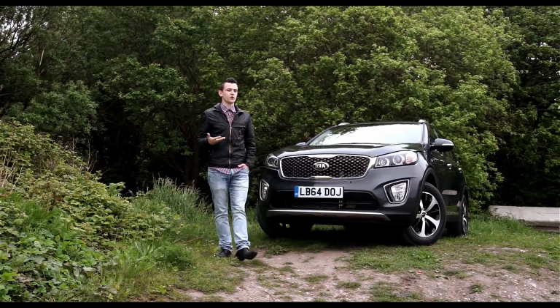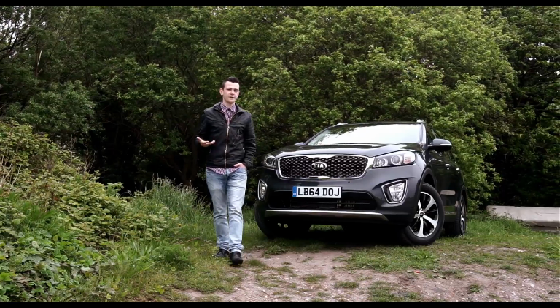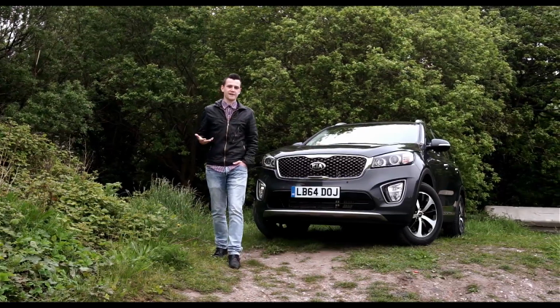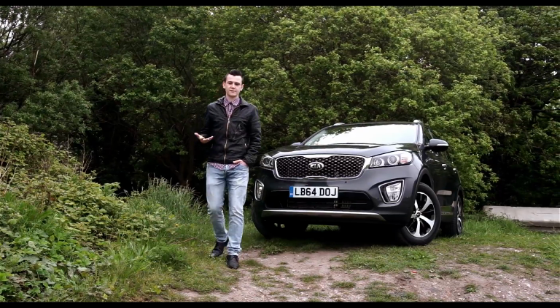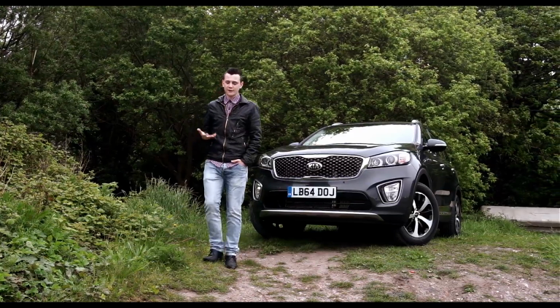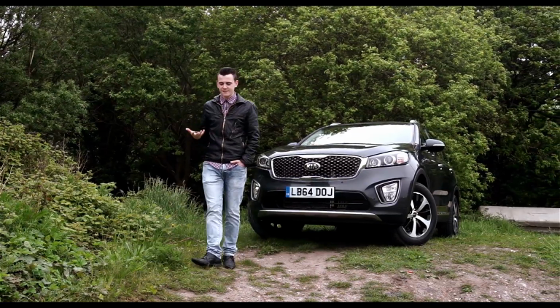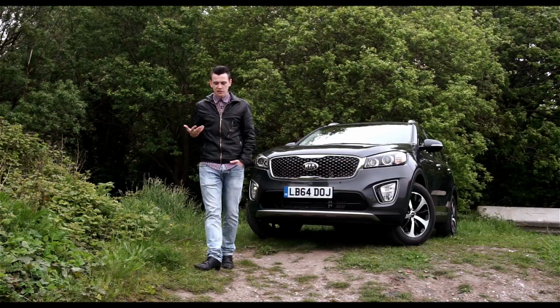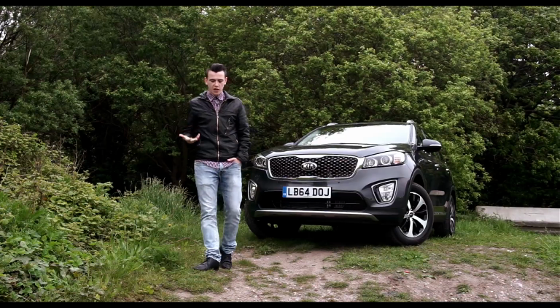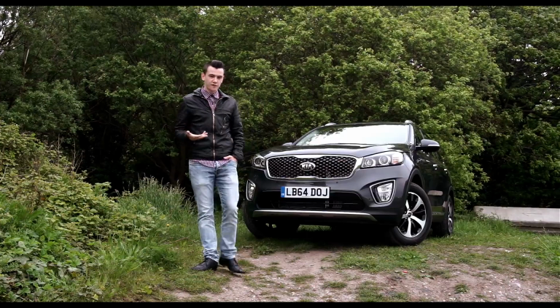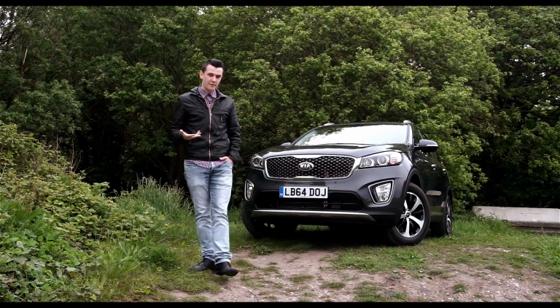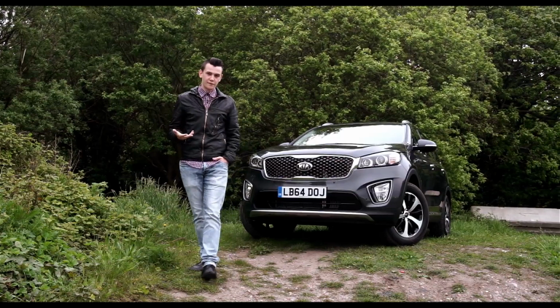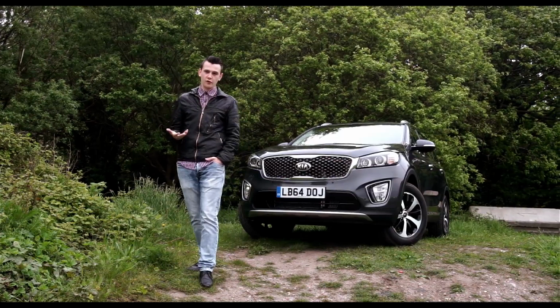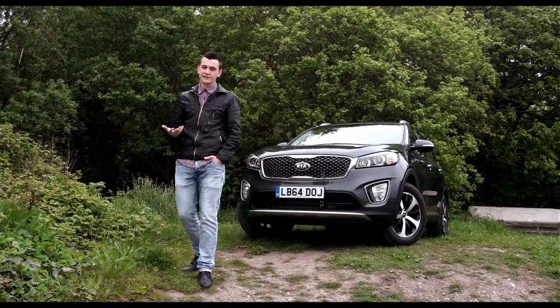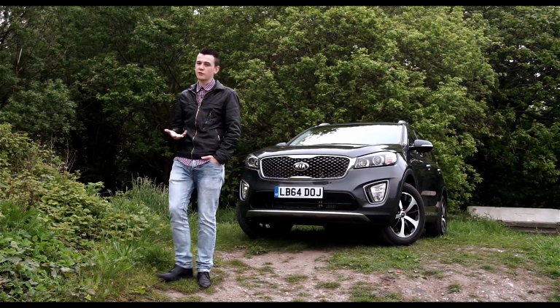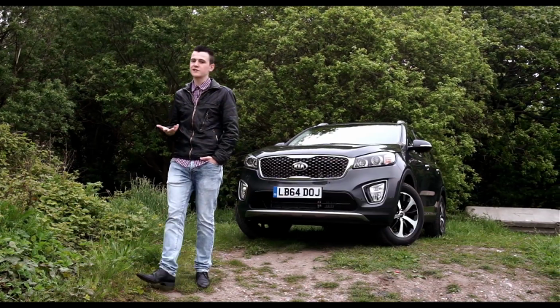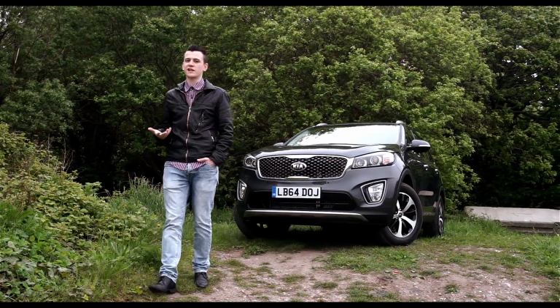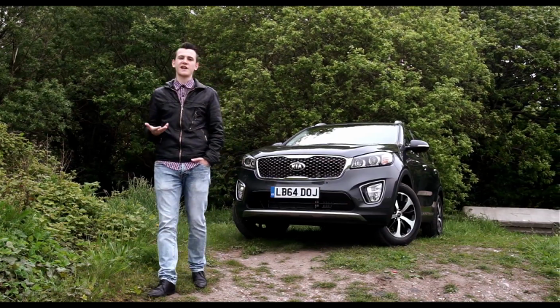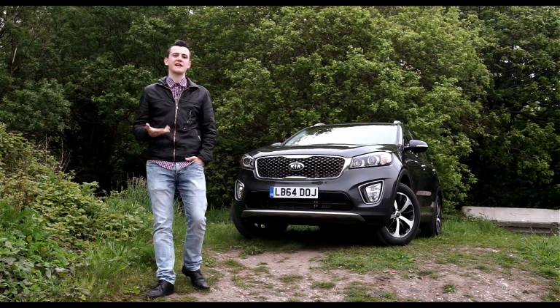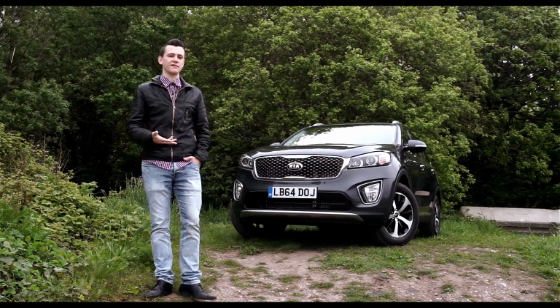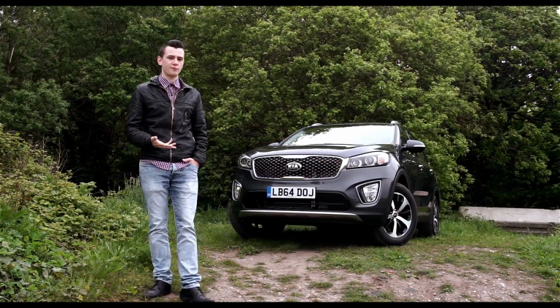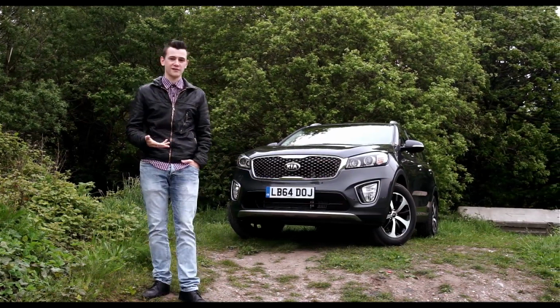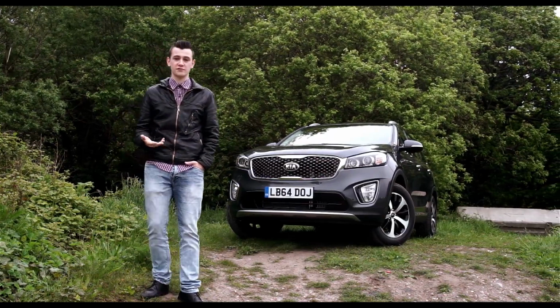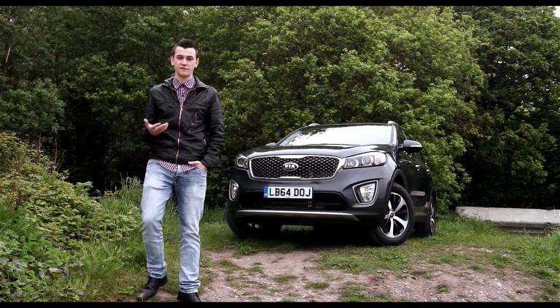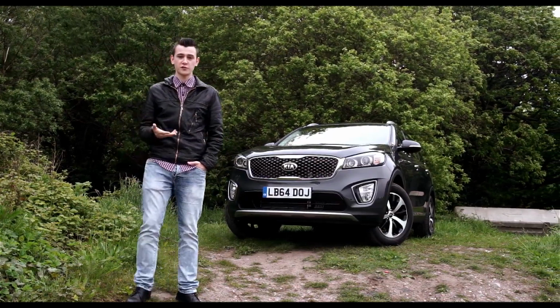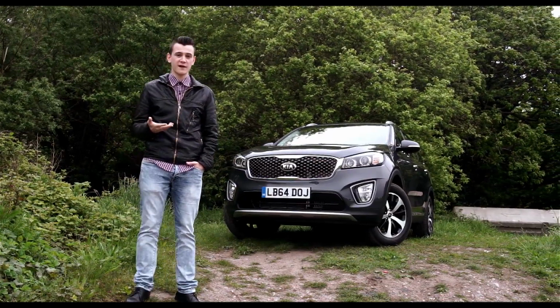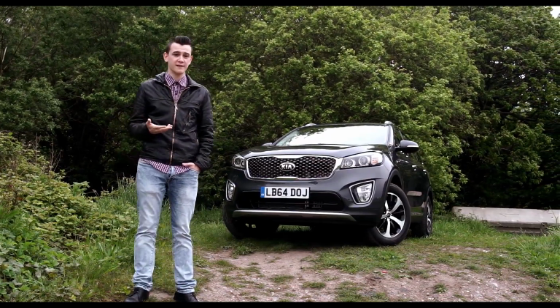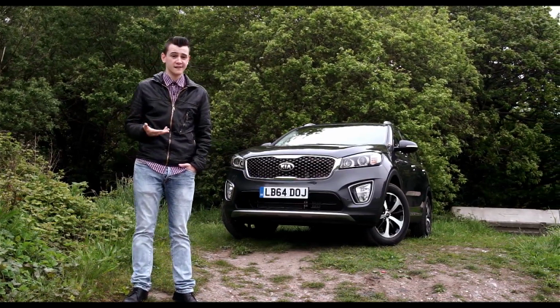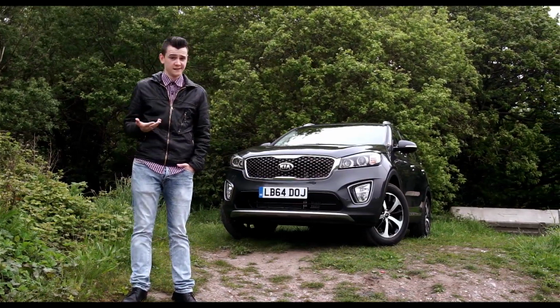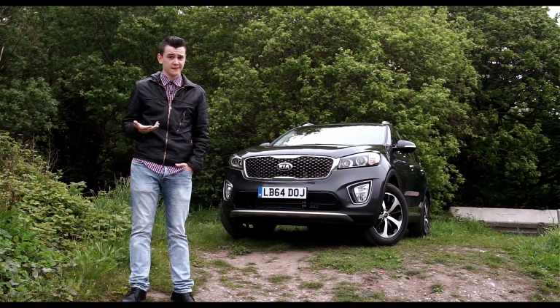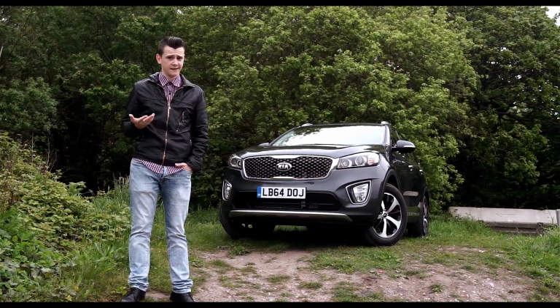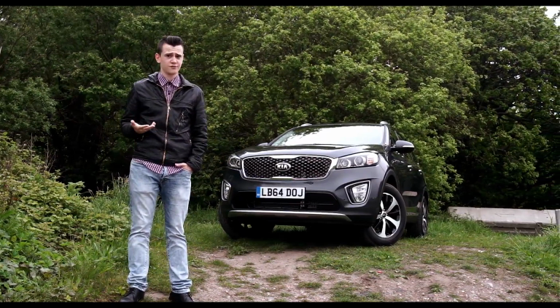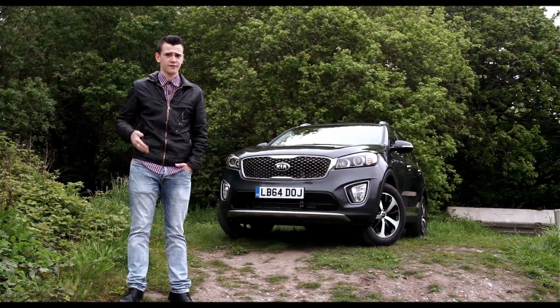What's it up against? As it's a large 4x4, it's looking to challenge anything from brands such as Volkswagen and Land Rover.